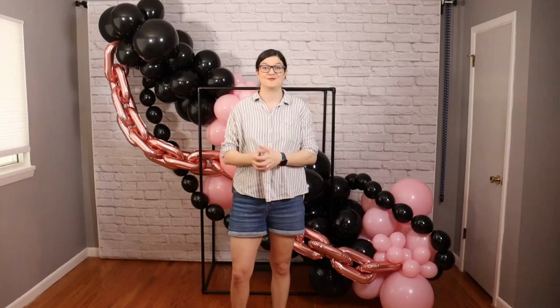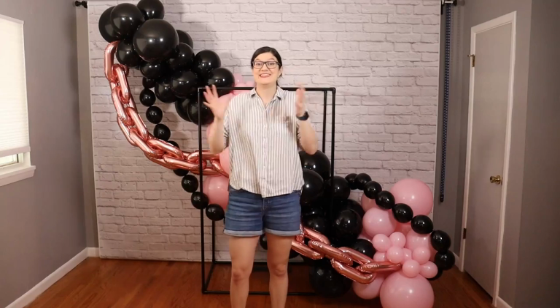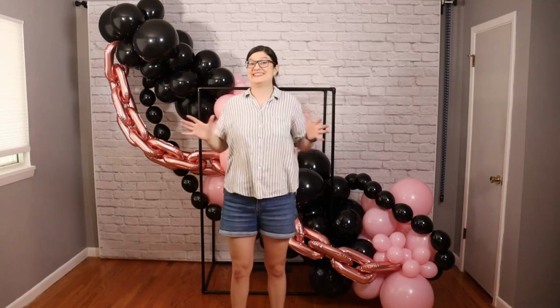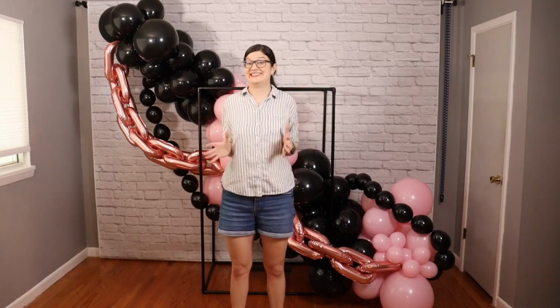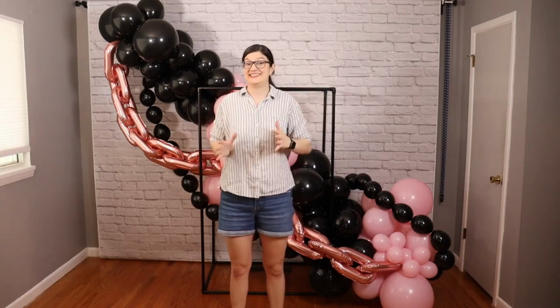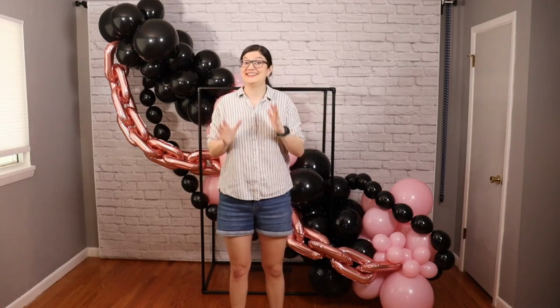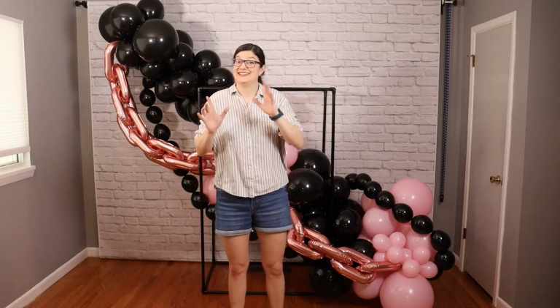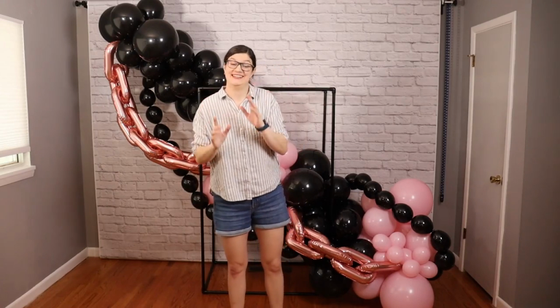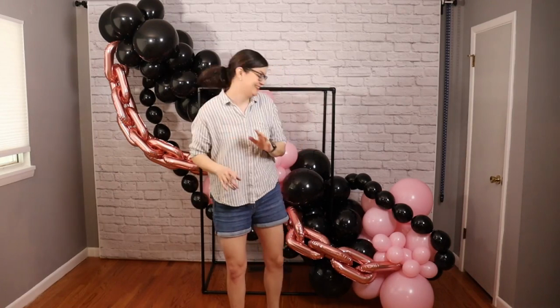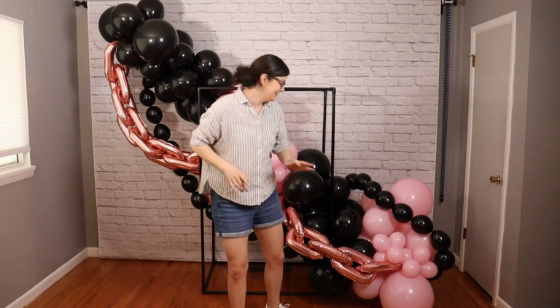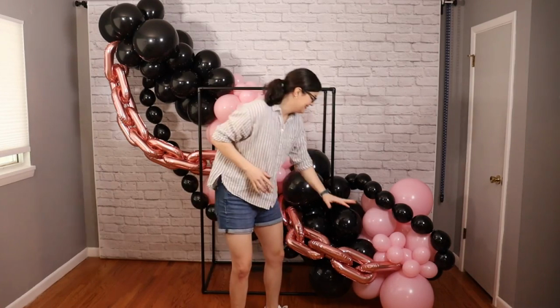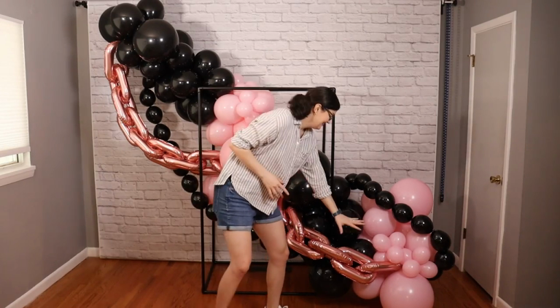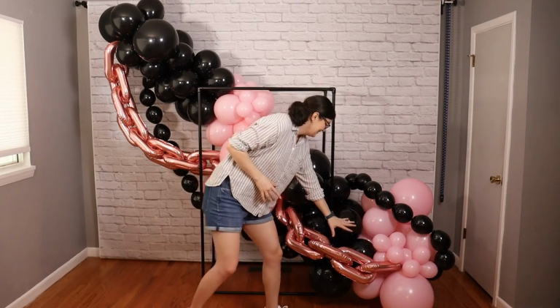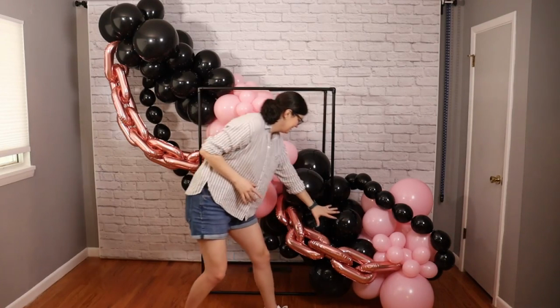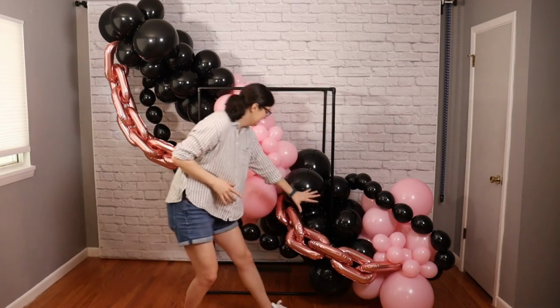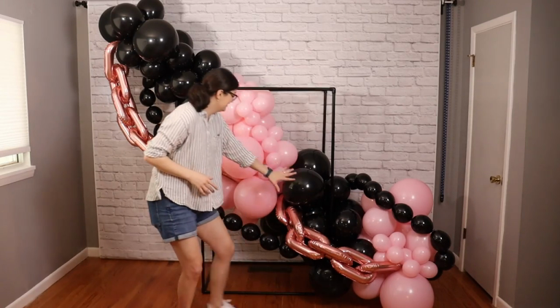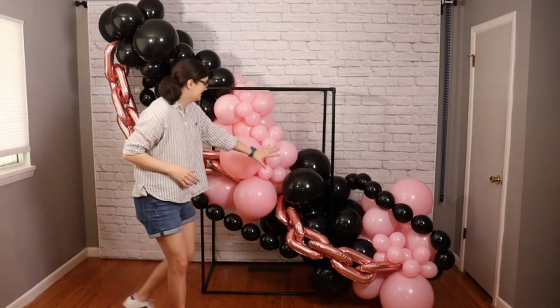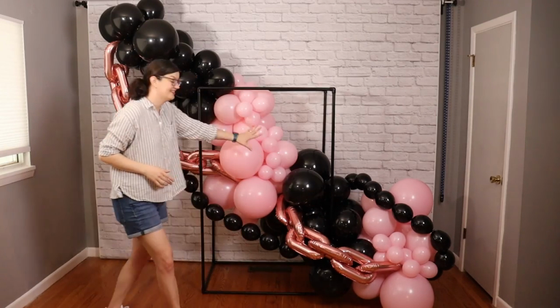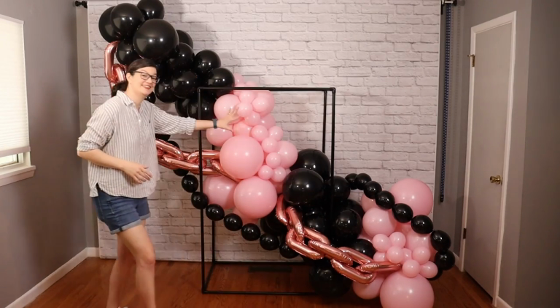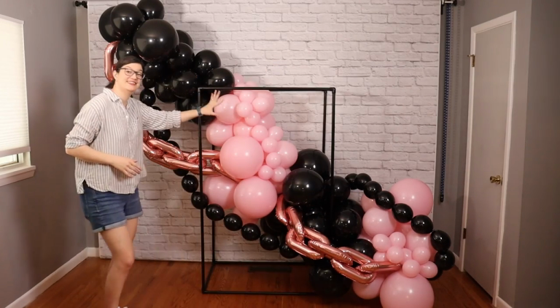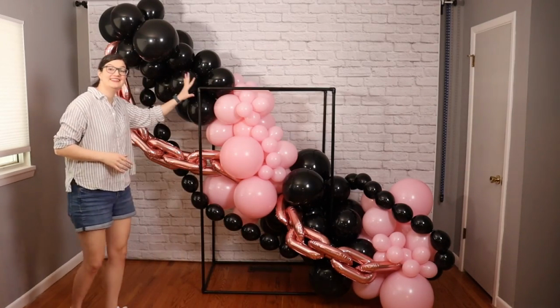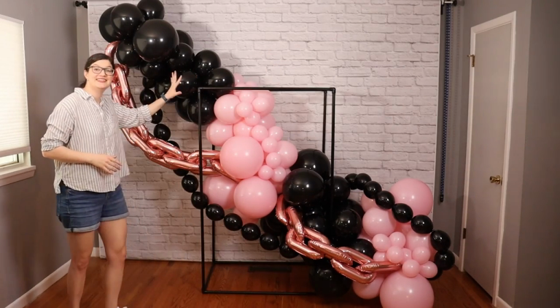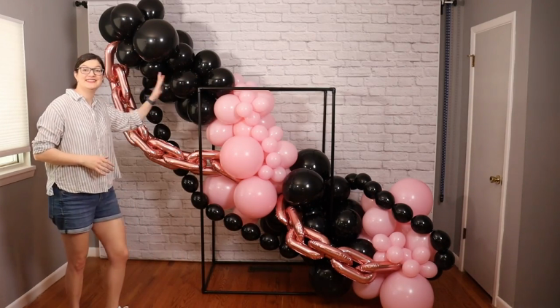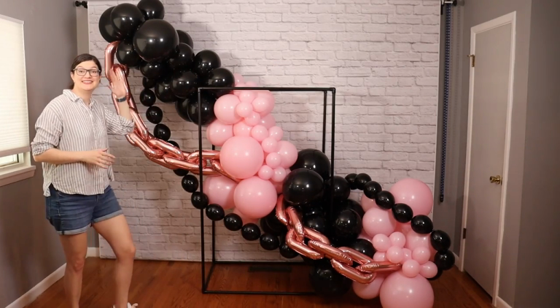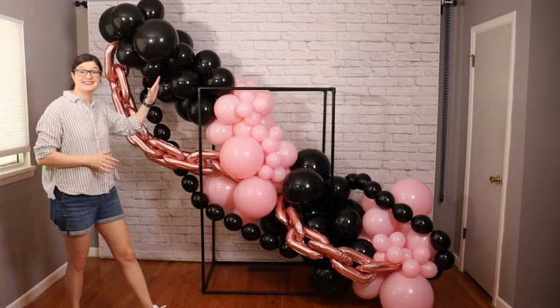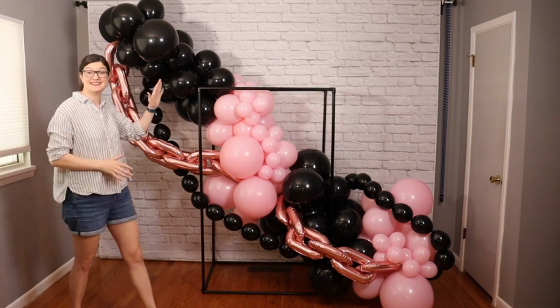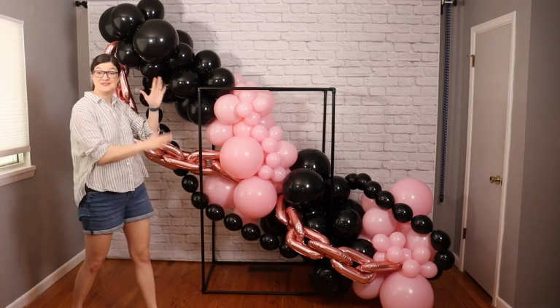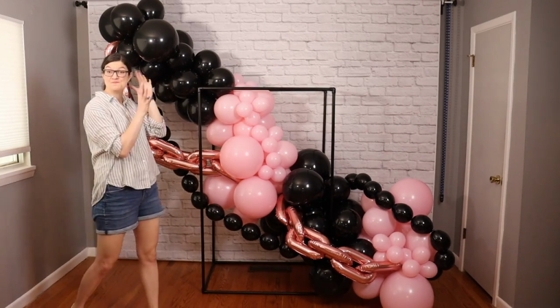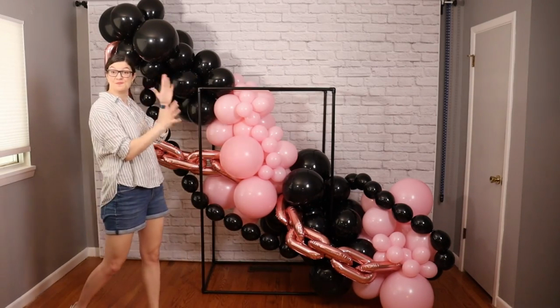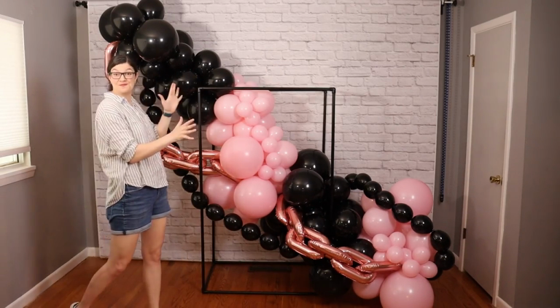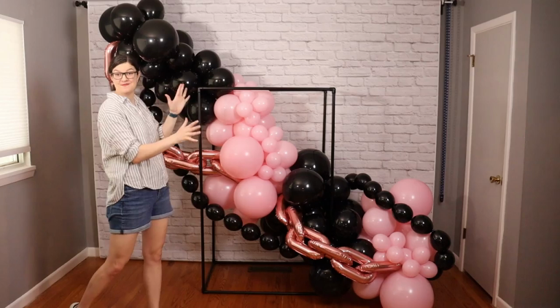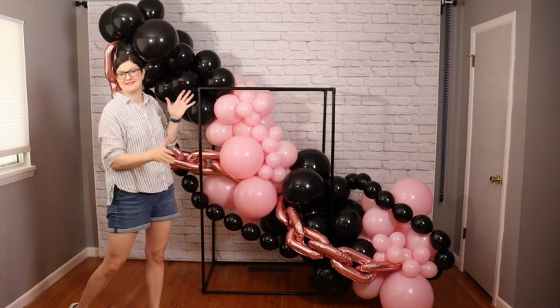Hey! Welcome to my studio! Today I want to show you how to create this two-tone balloon garland with balloon chain accents.